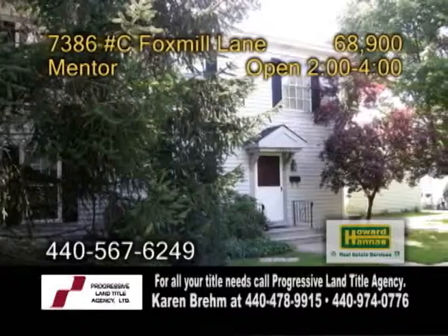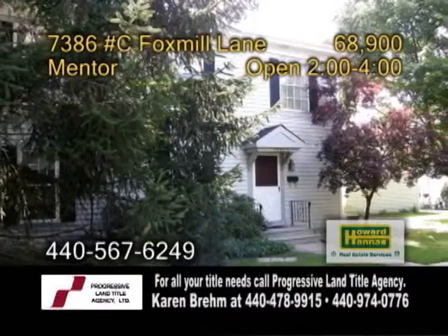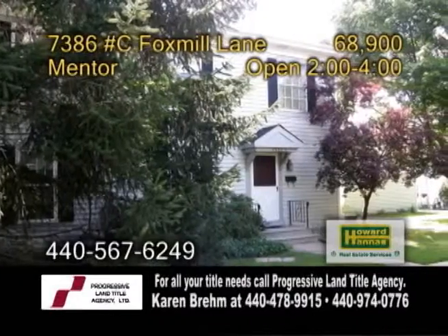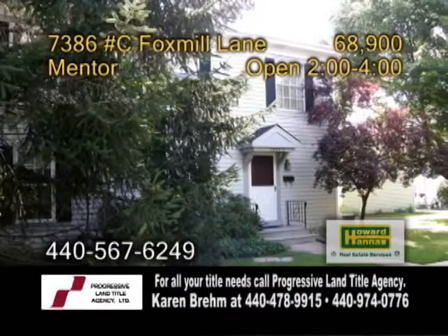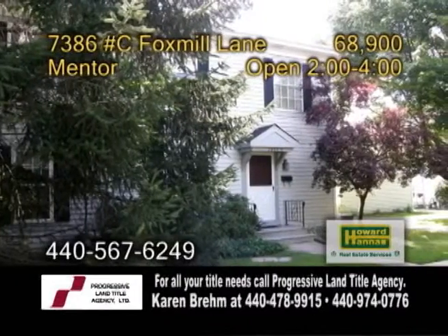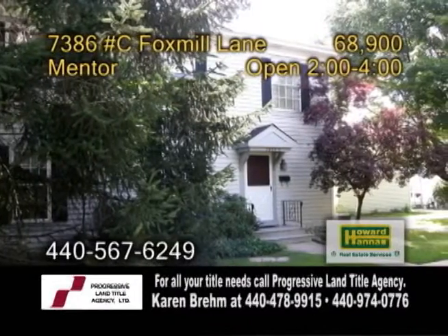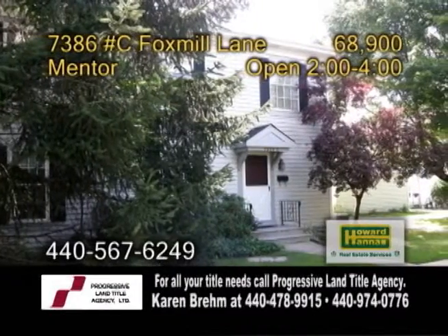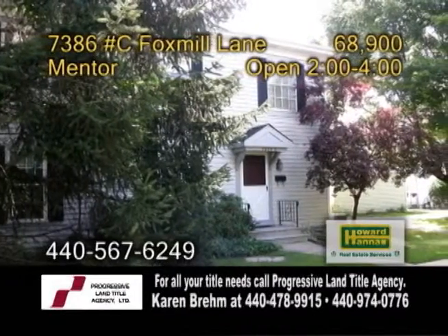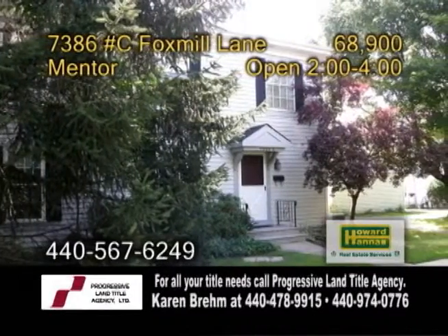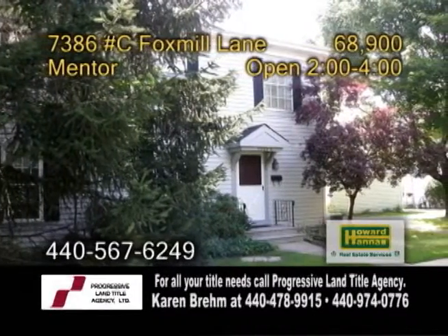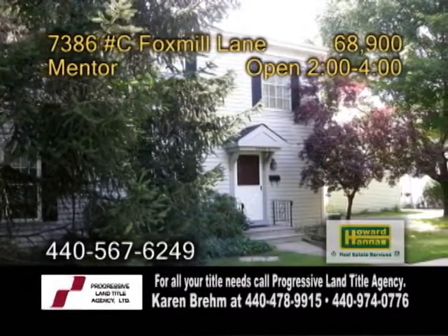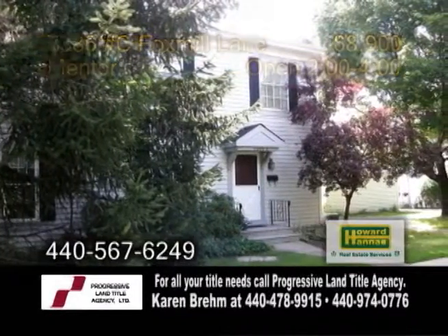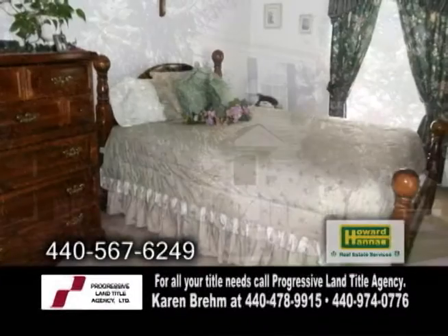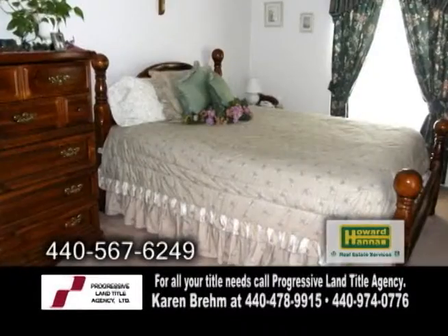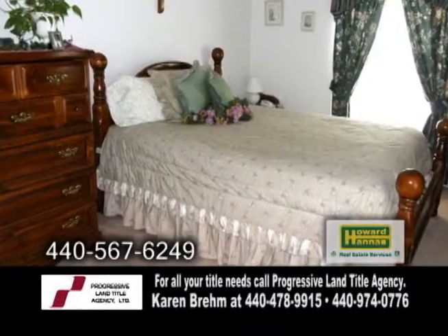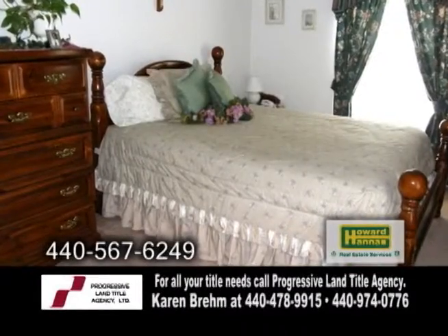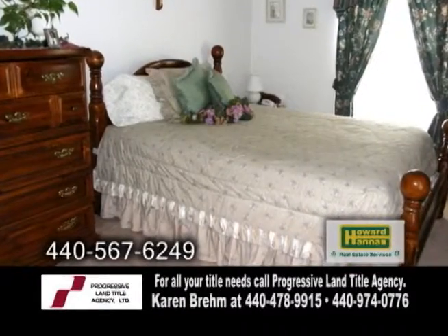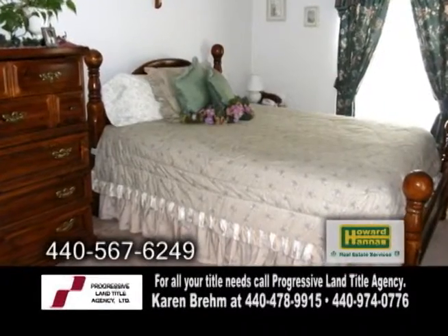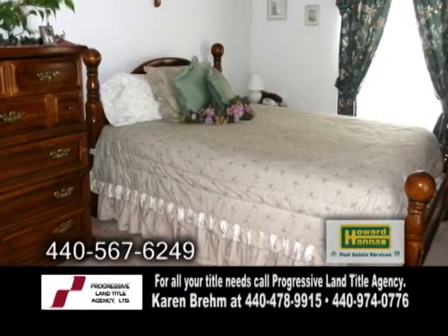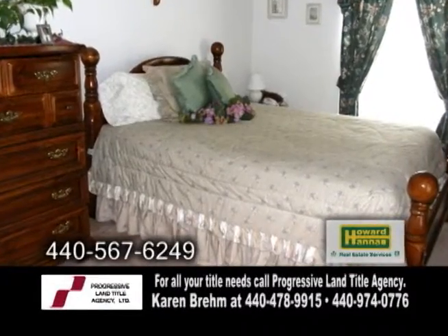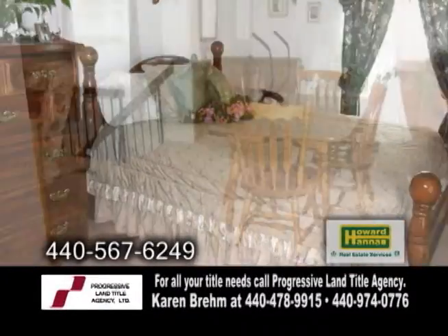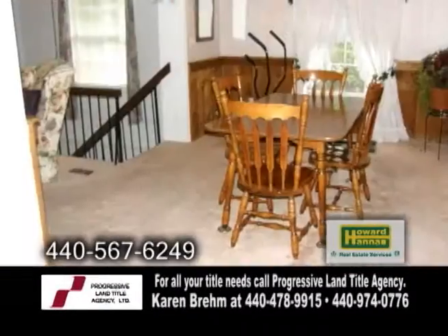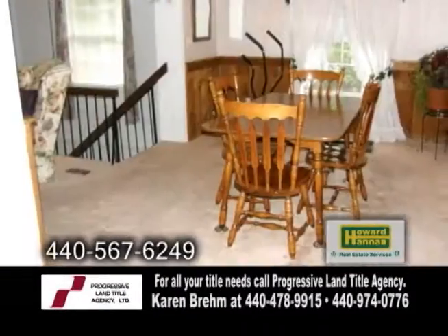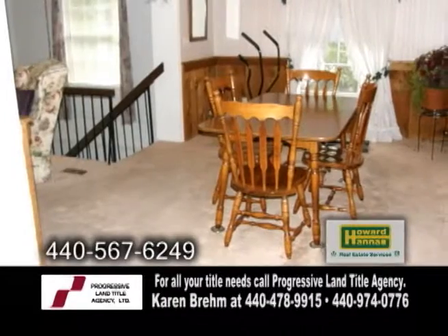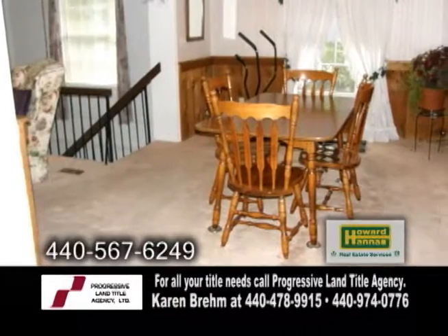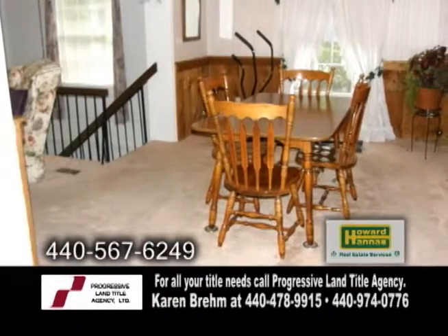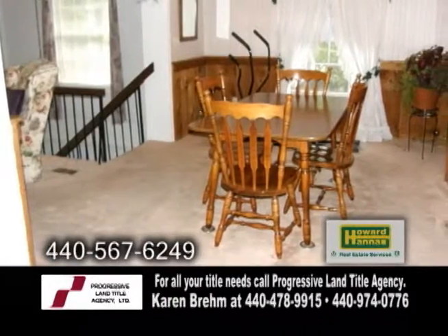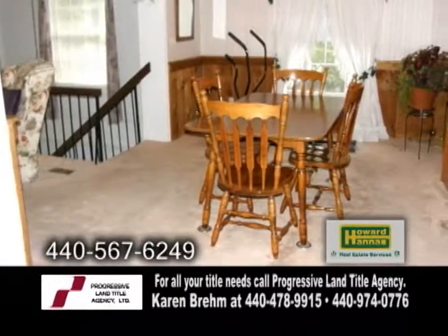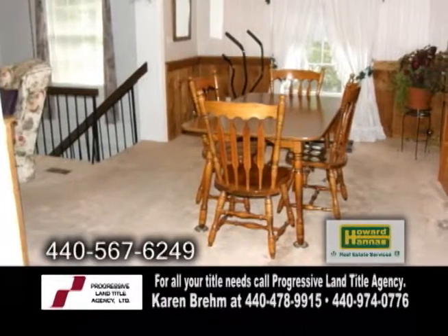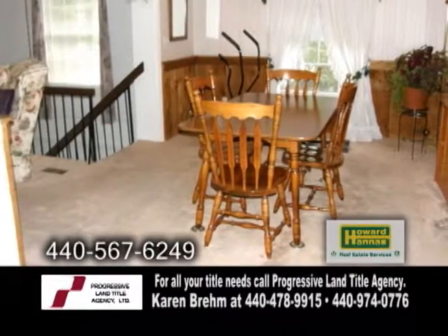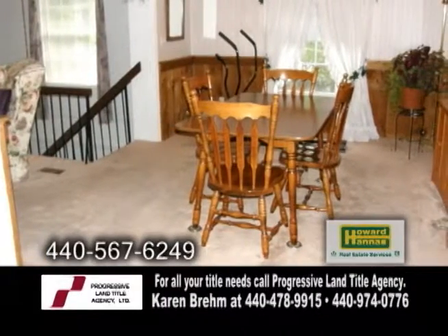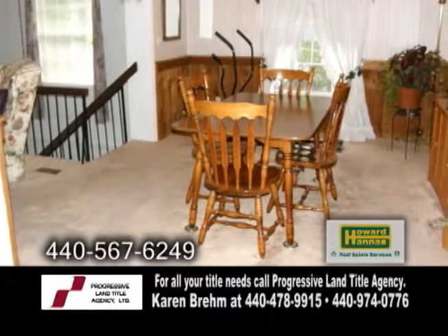A ranch condo home in Mentor. This two bedroom home features a formal dining area with plenty of room for entertaining.